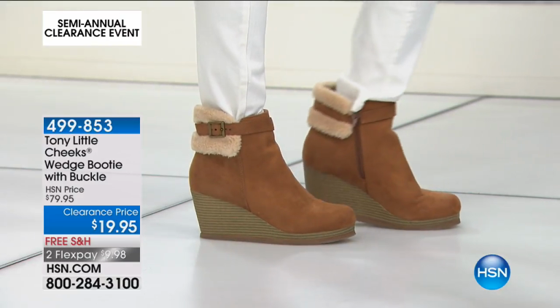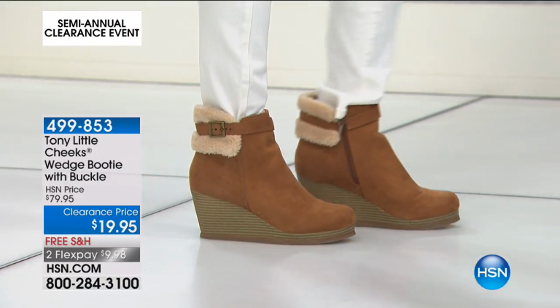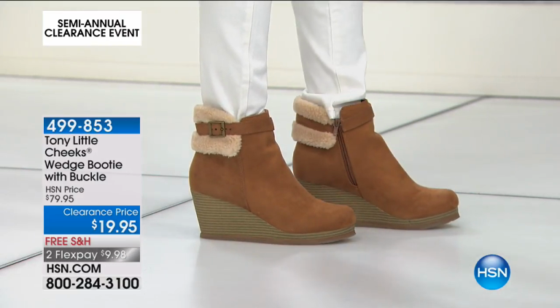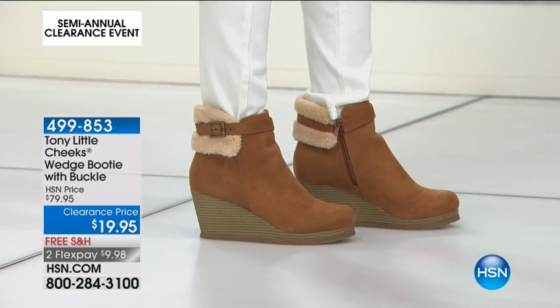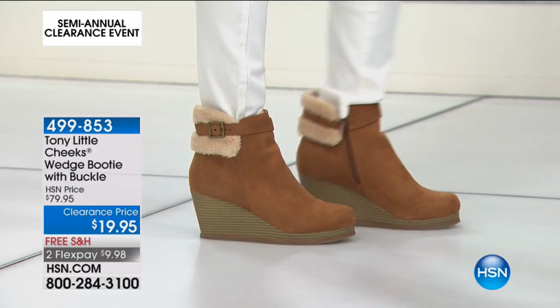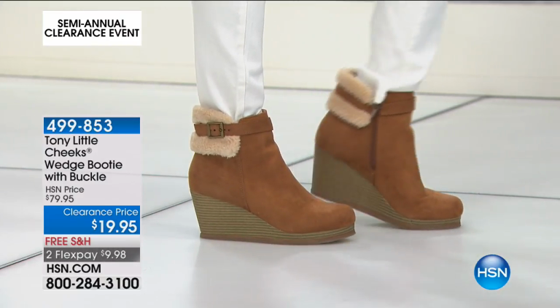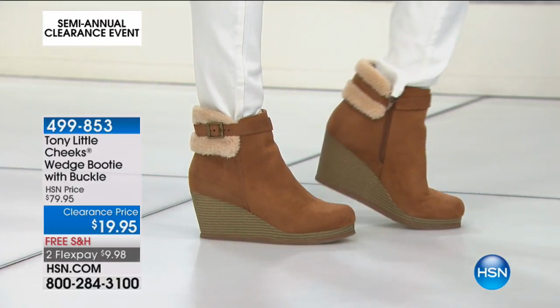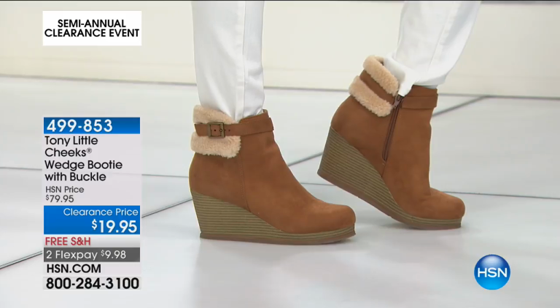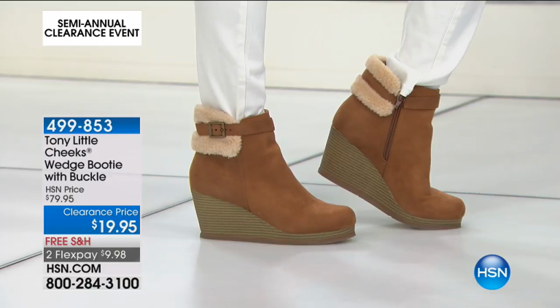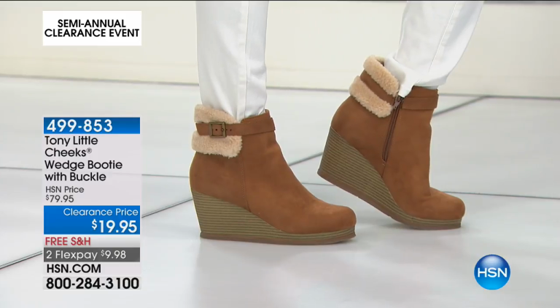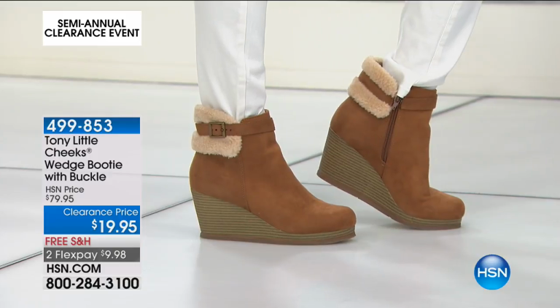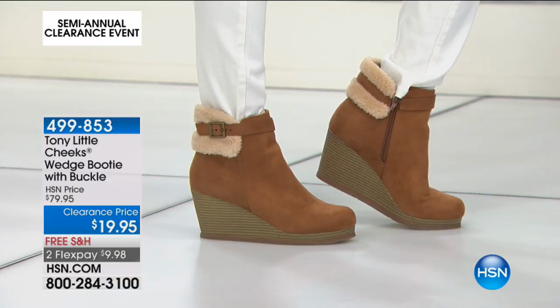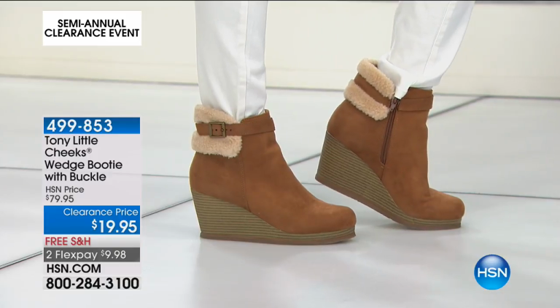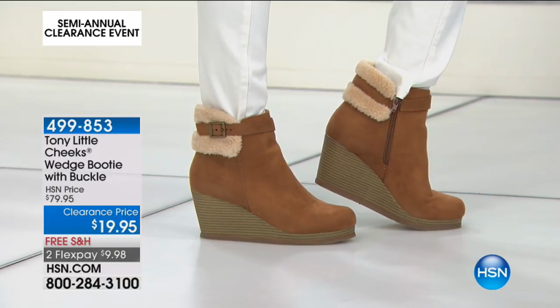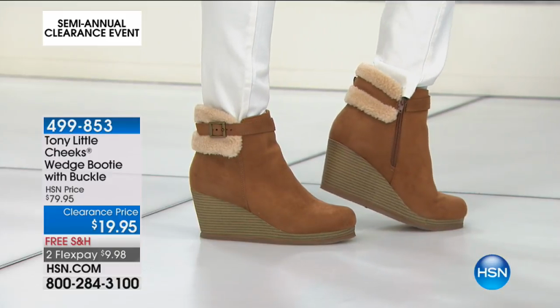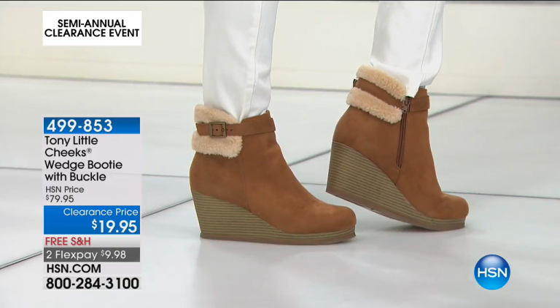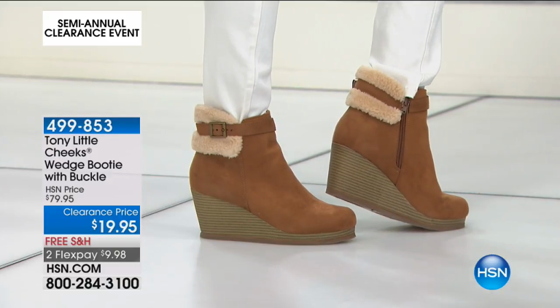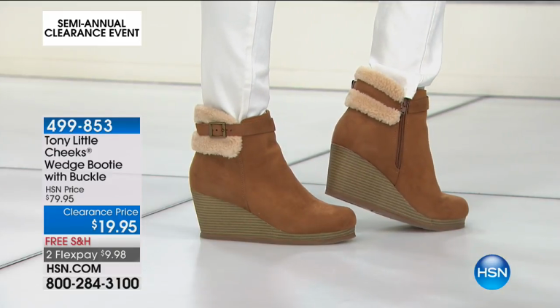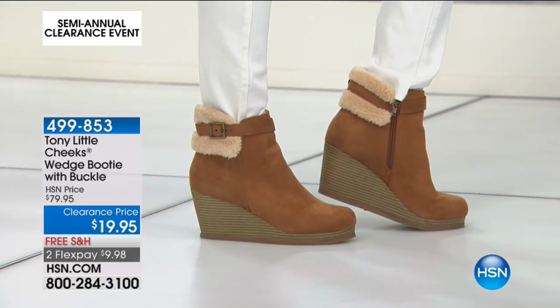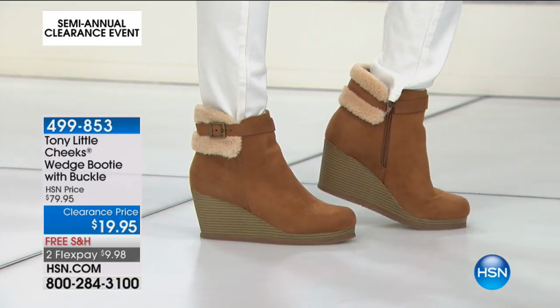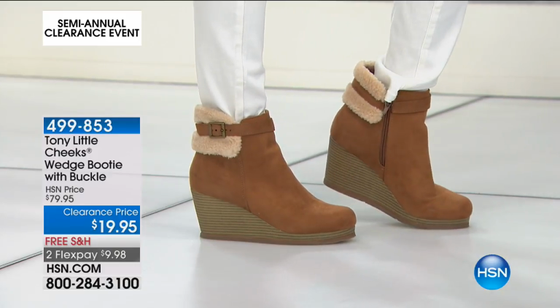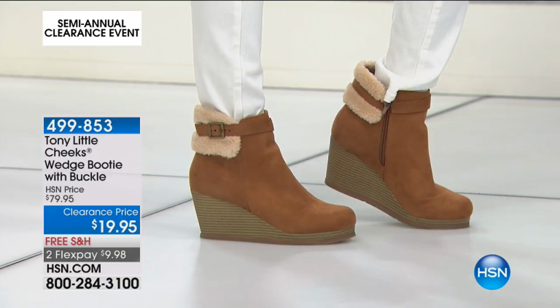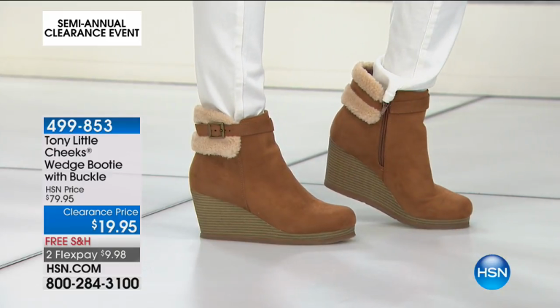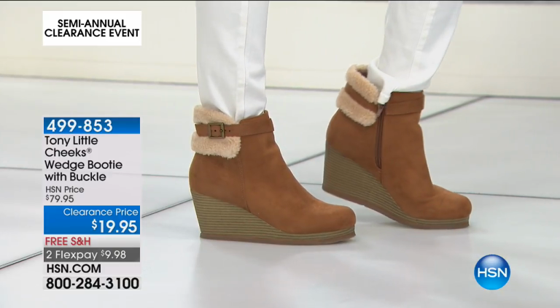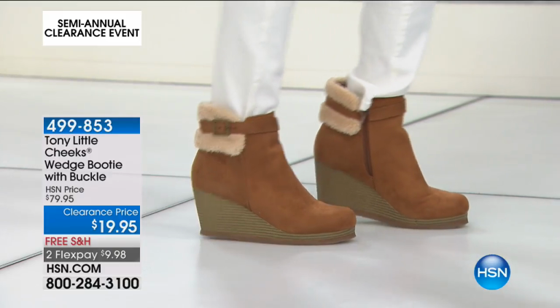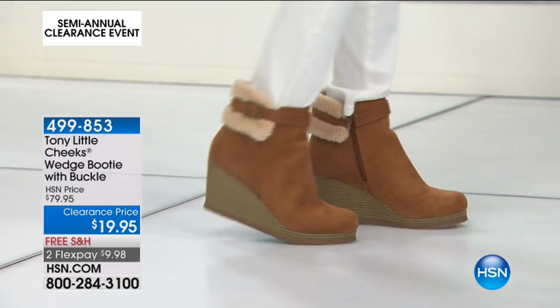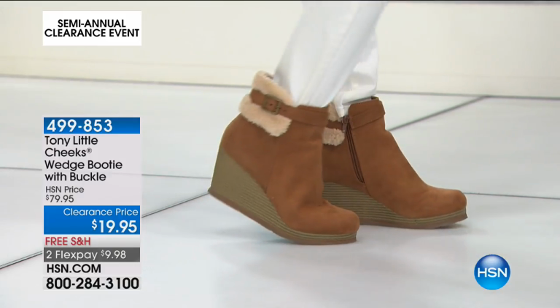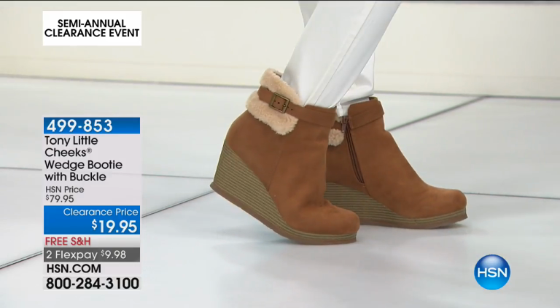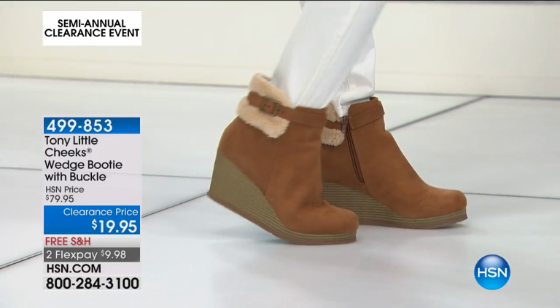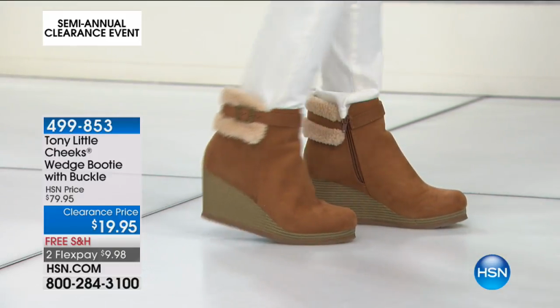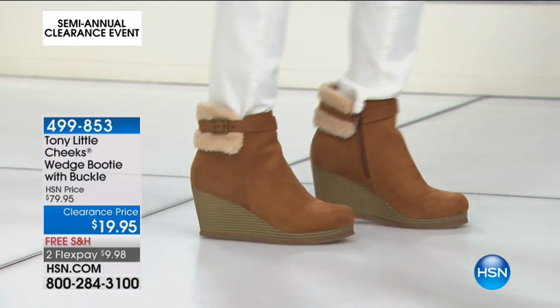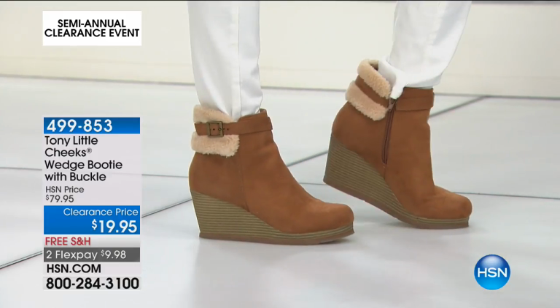So choose your color, choose medium or wide, and then choose sizes 6 and 6½ all the way to 11.